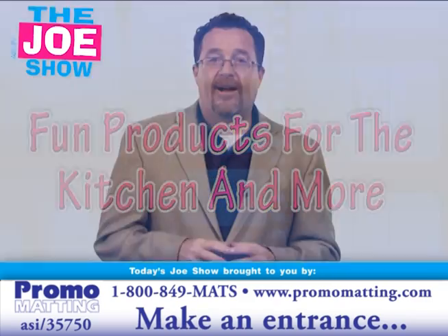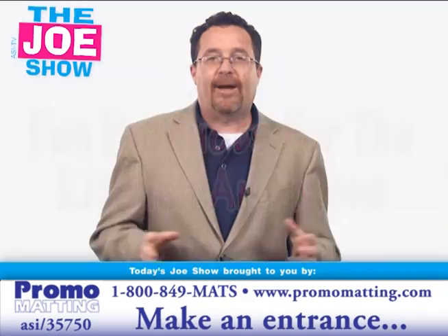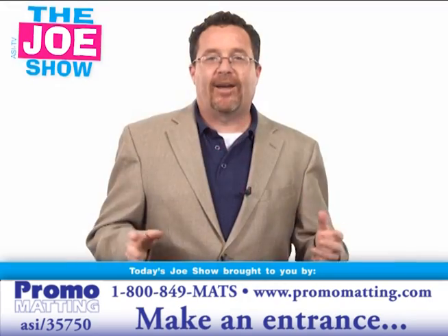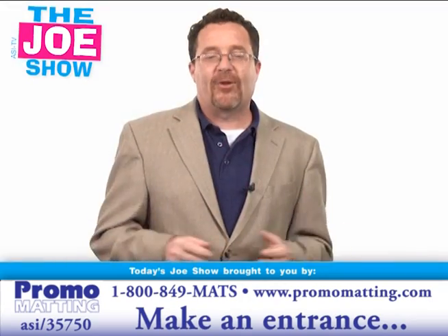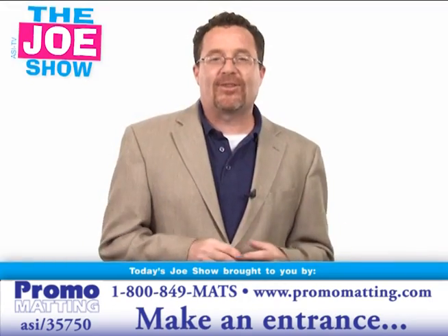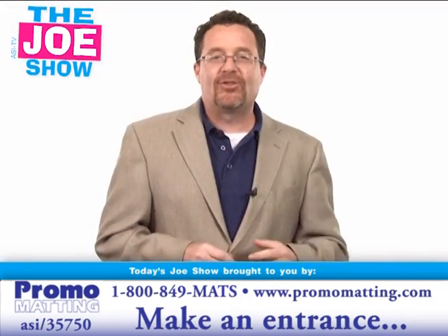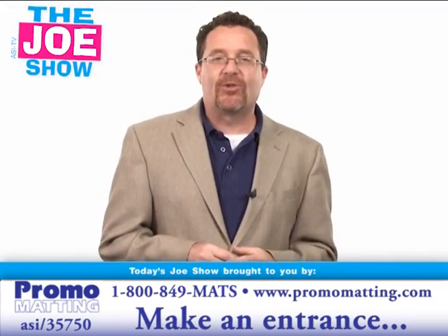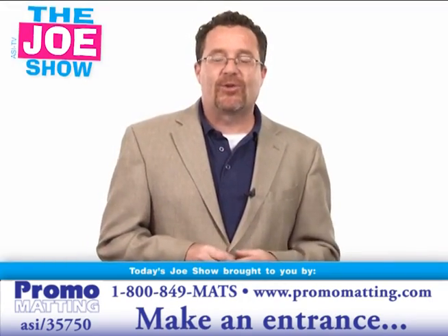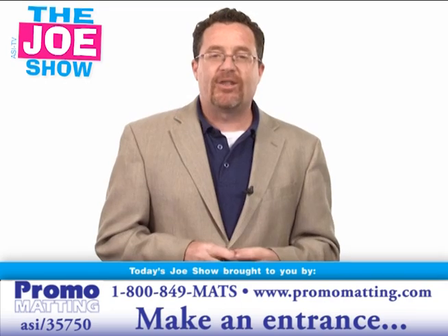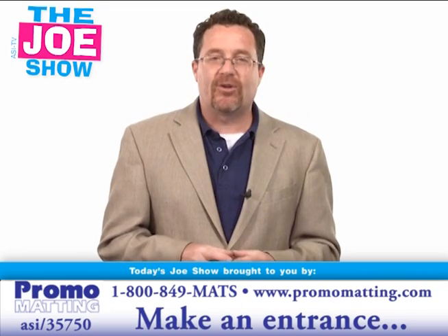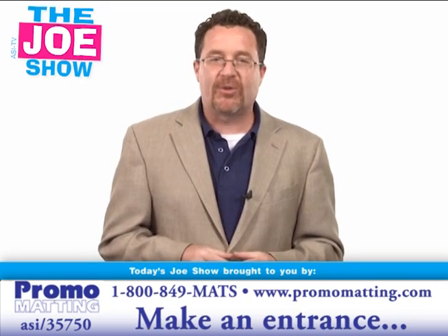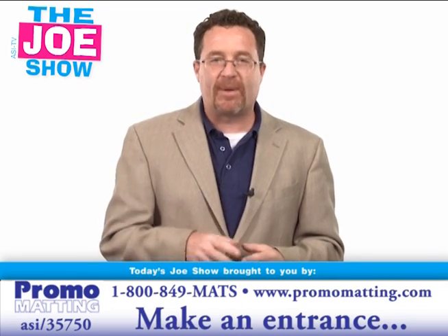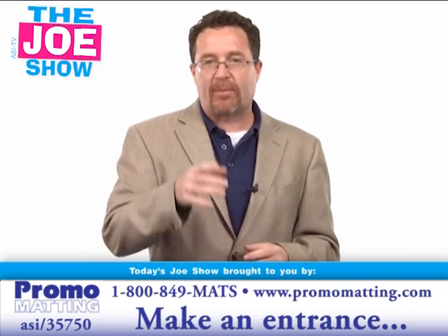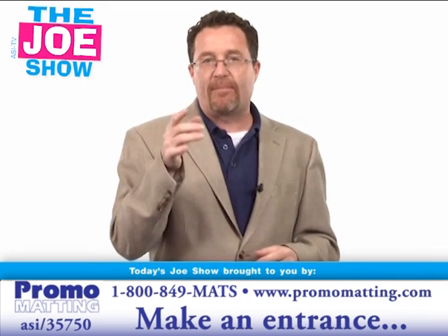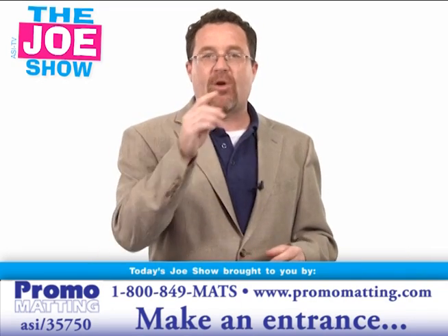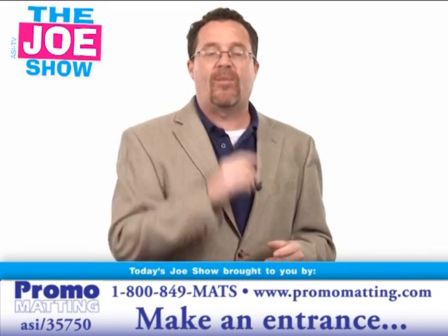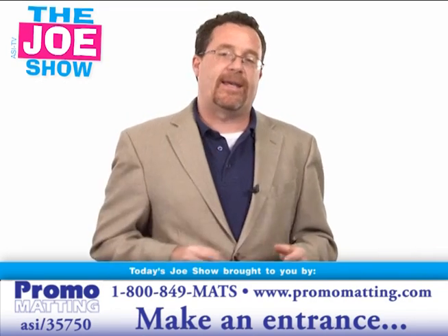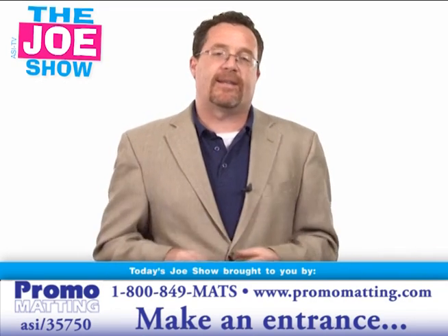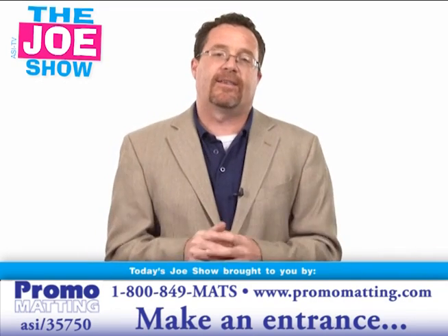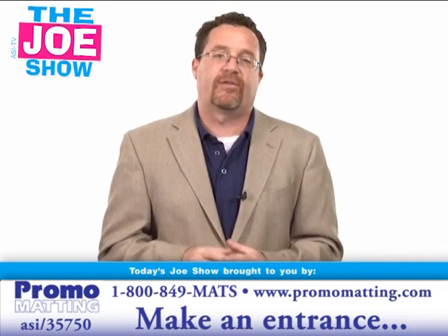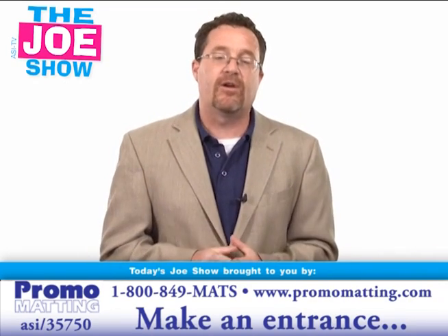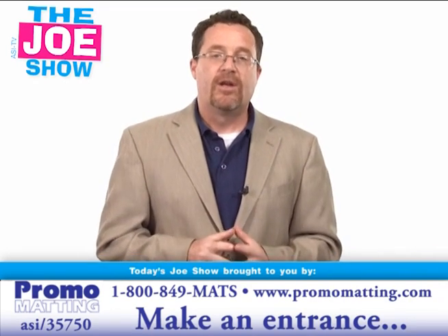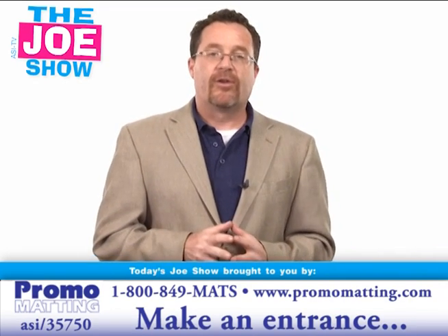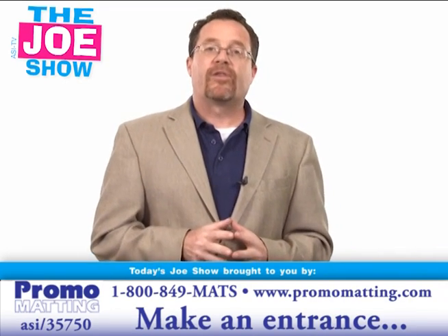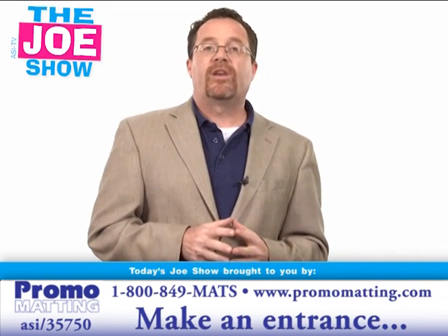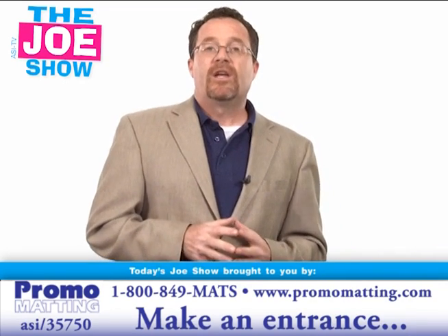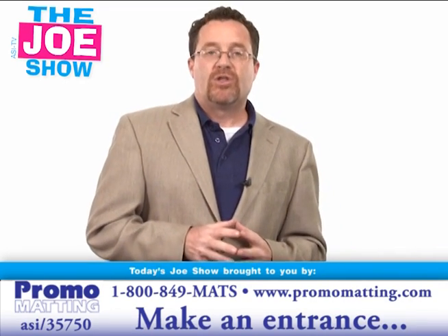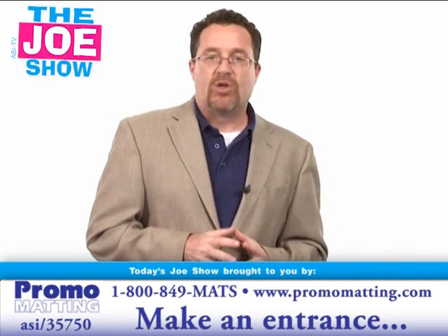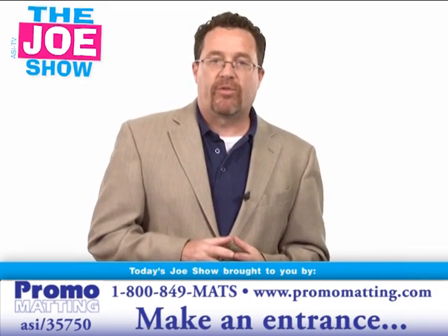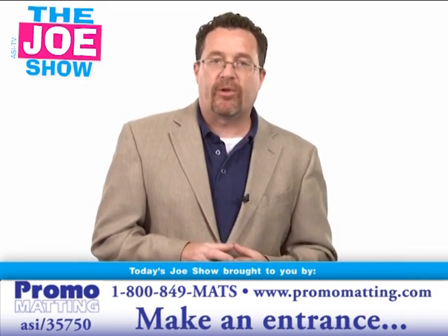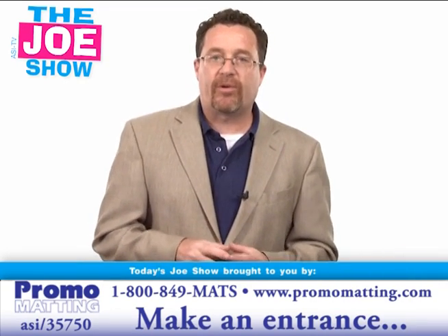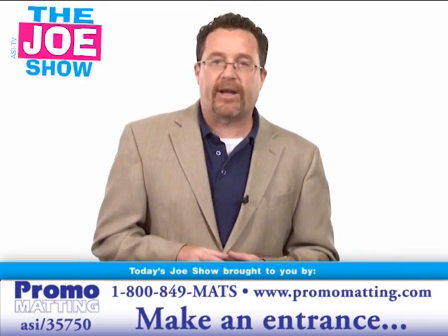Hi, I'm Joe Haley. You're watching The Joe Show. Today's Joe Show is sponsored by Promo Matting, and at the end of this video you're going to see two of their products.